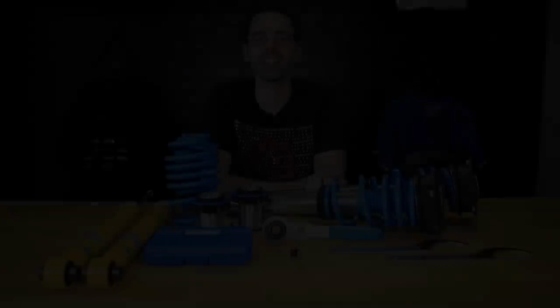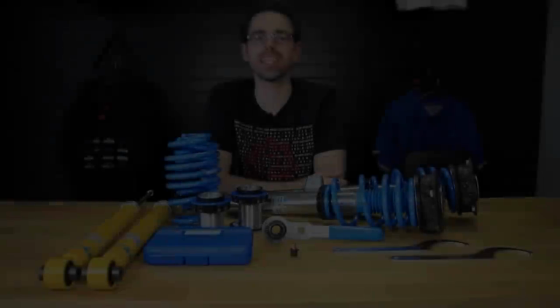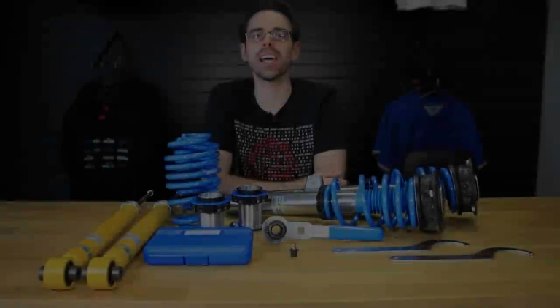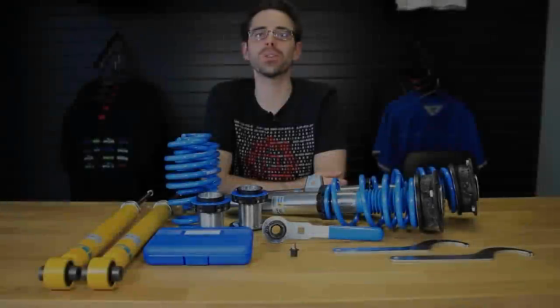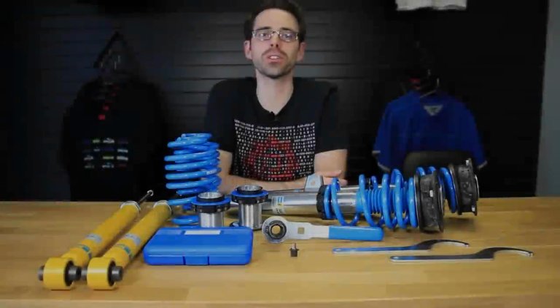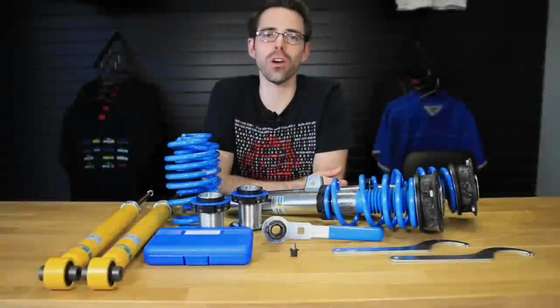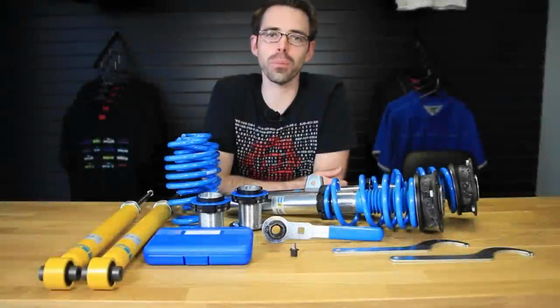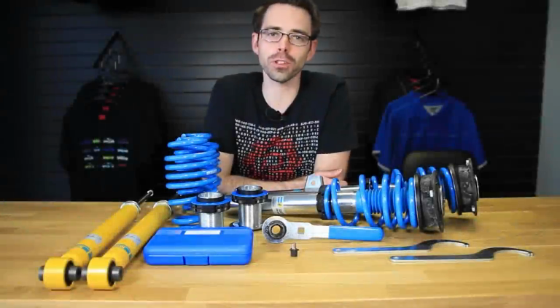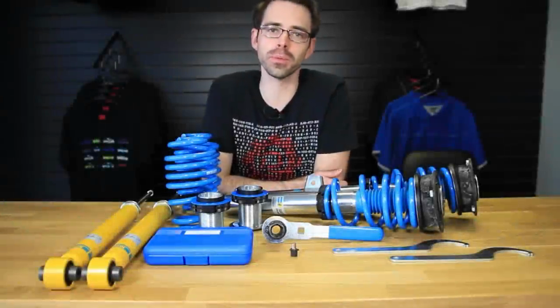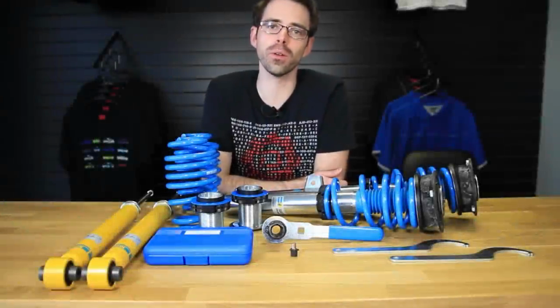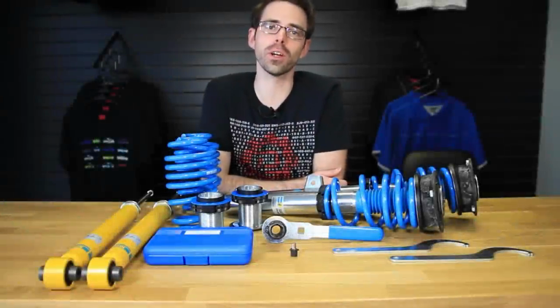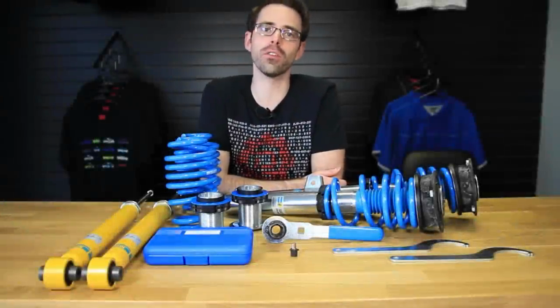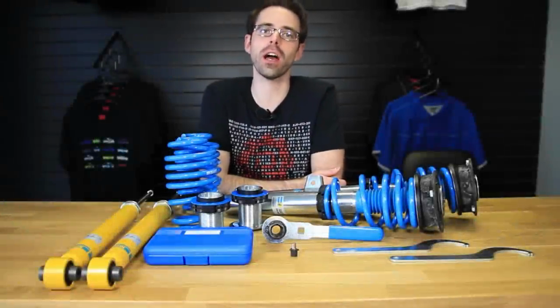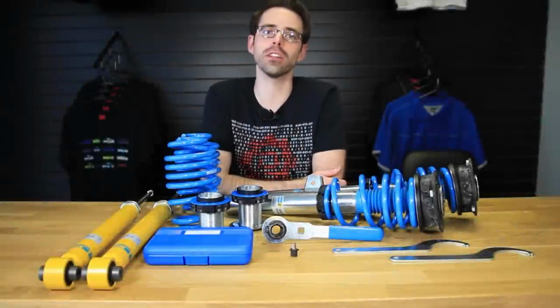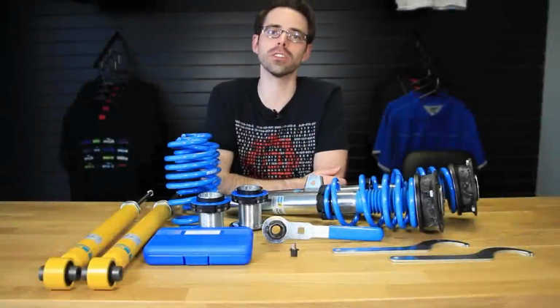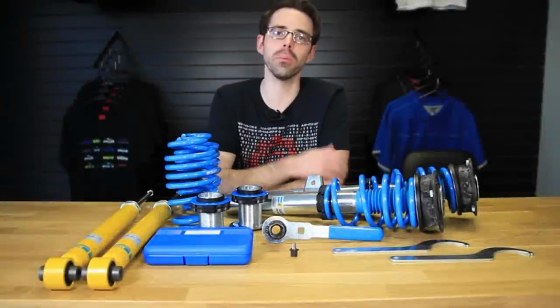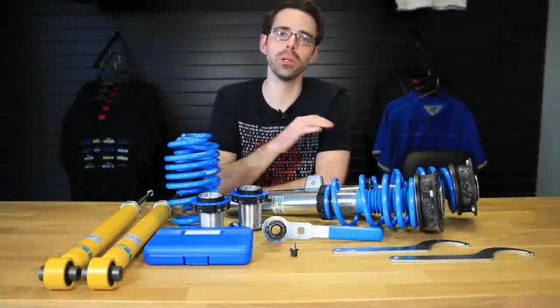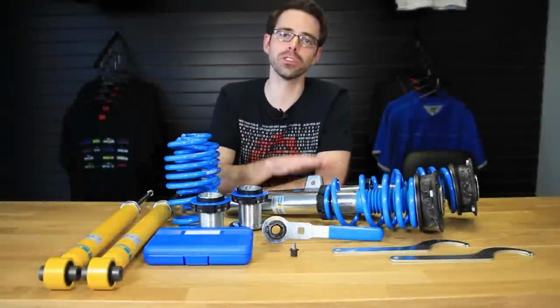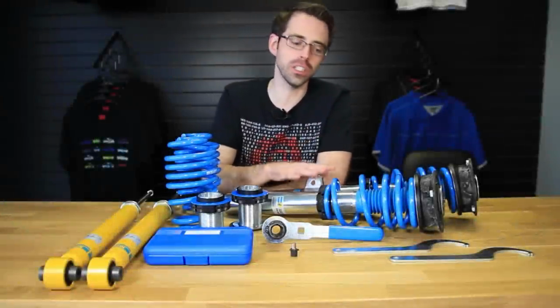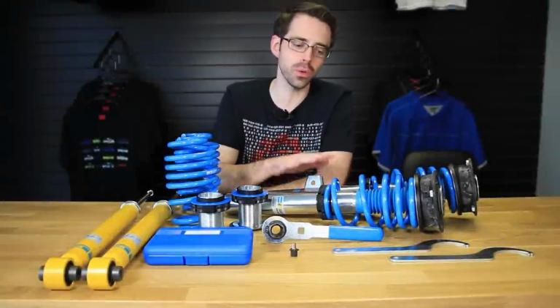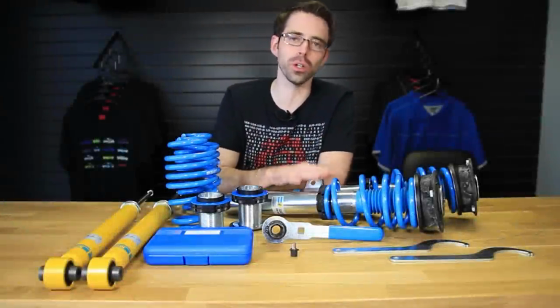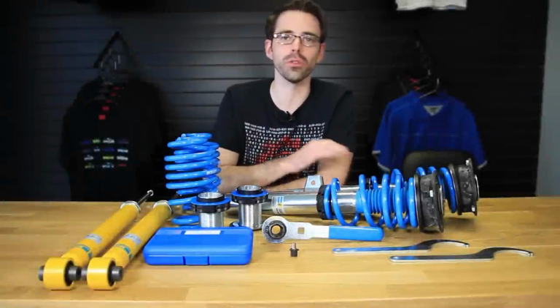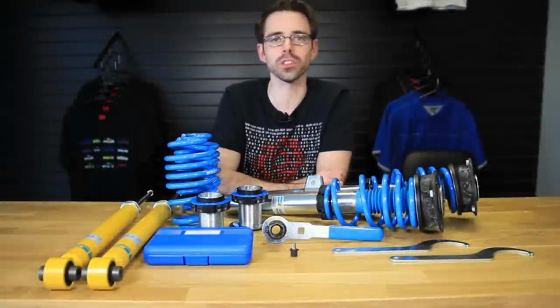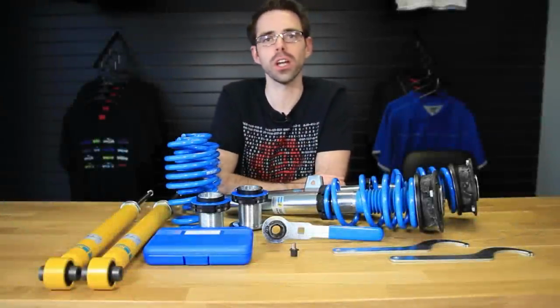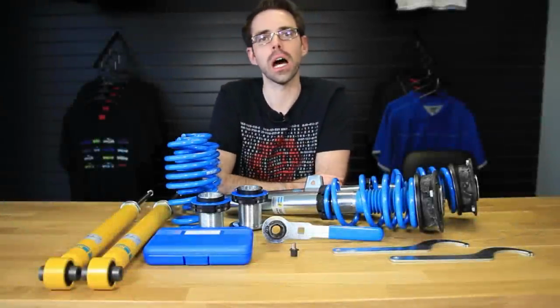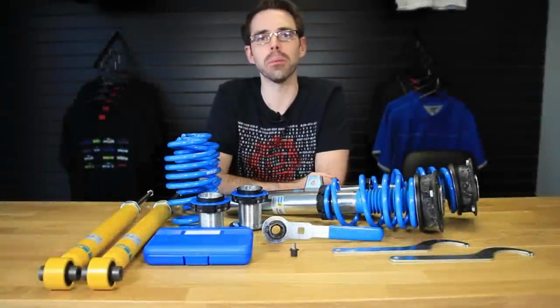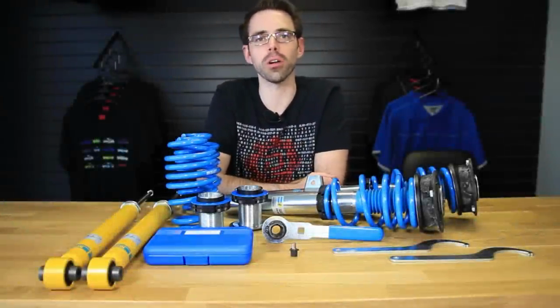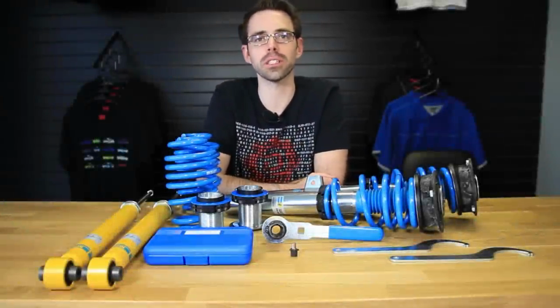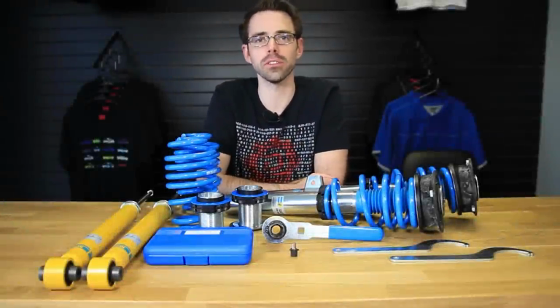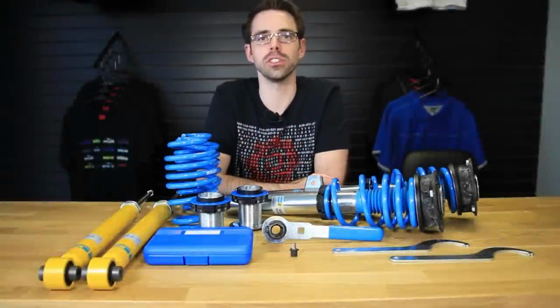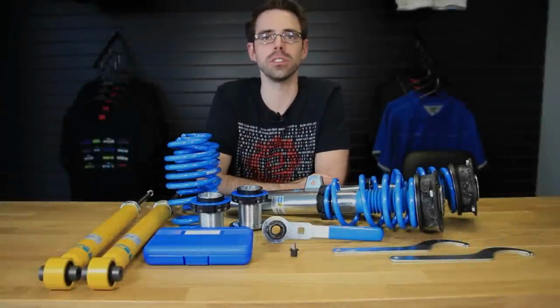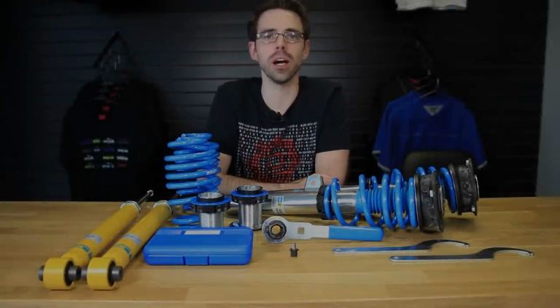Today at Deutsche Auto Parts we're going to be going over how to install Bilstein coilovers on a Mark 7 GTI.